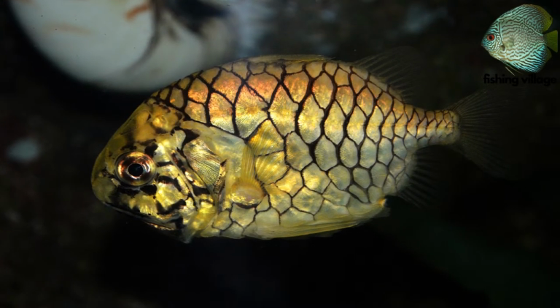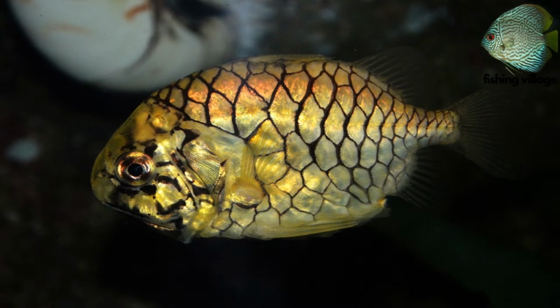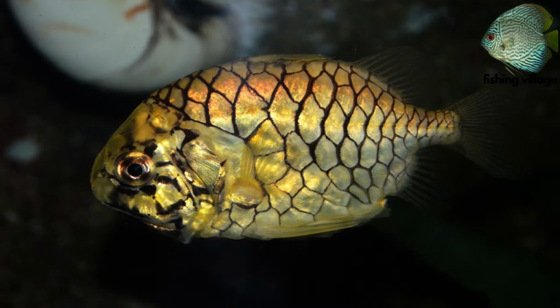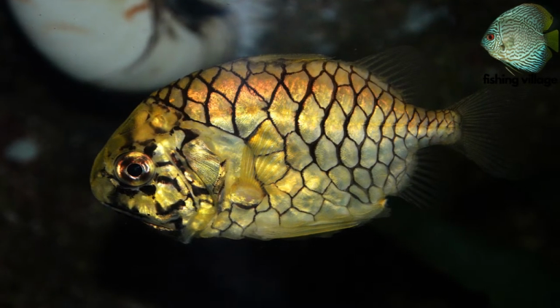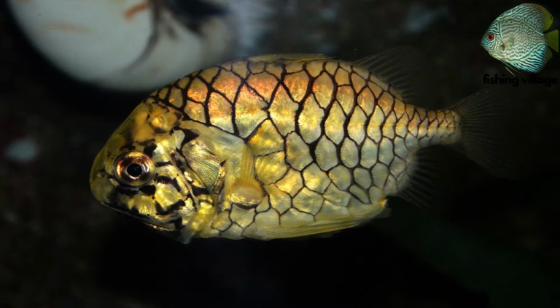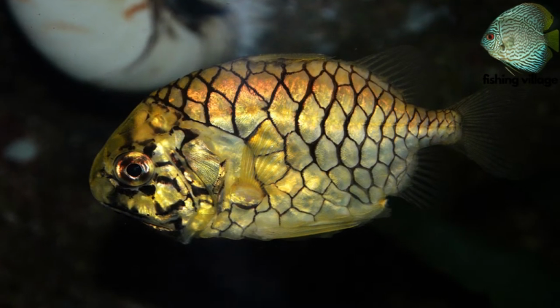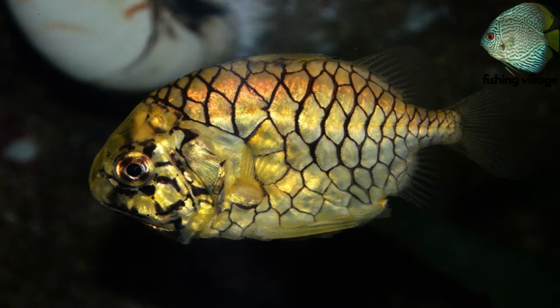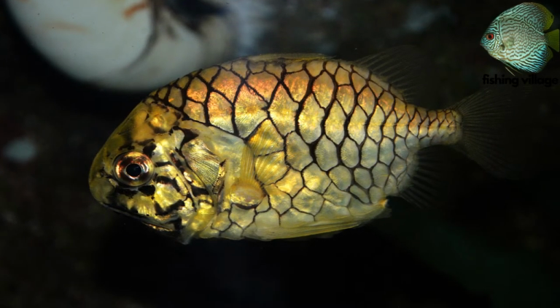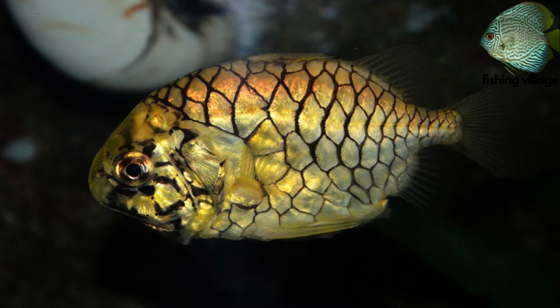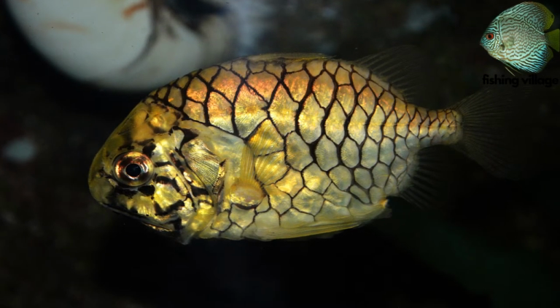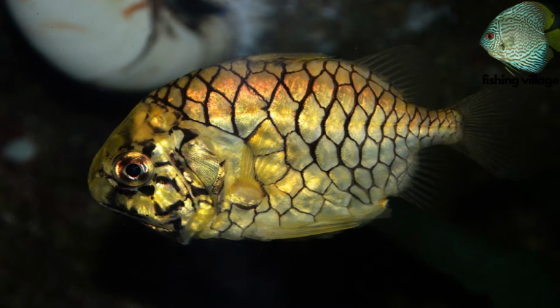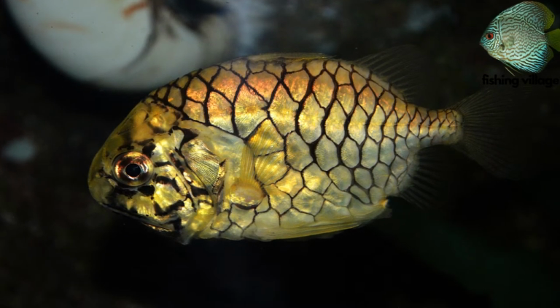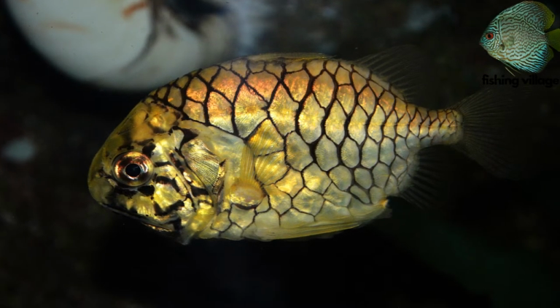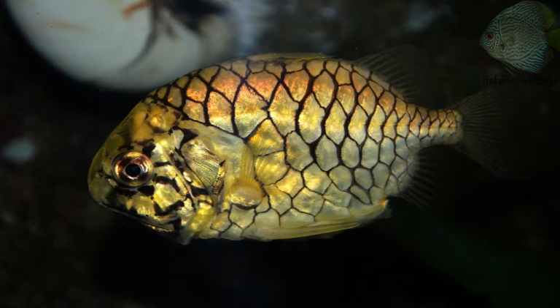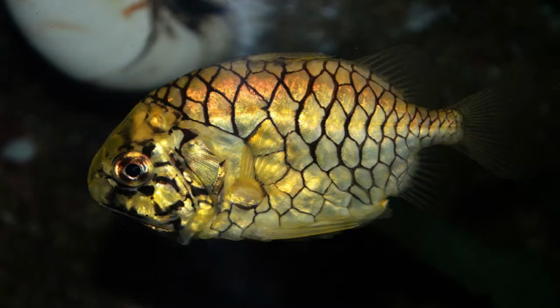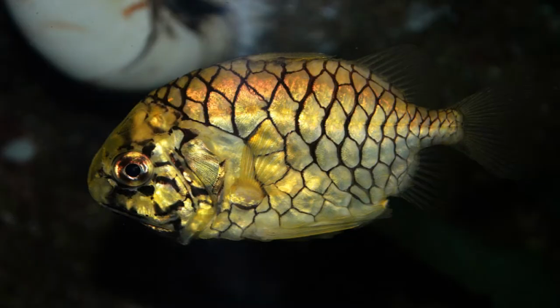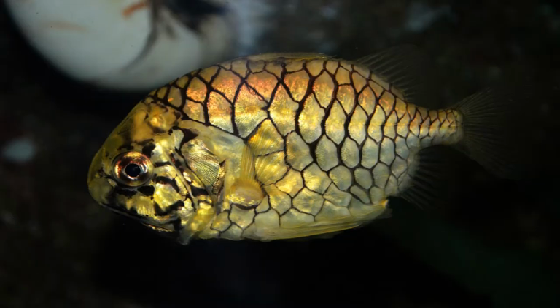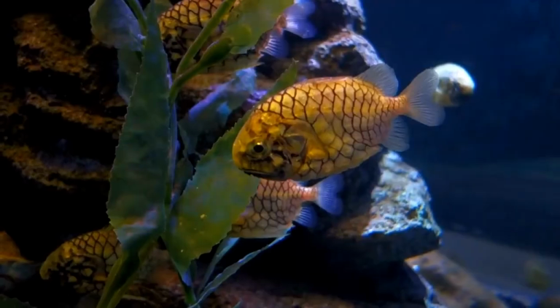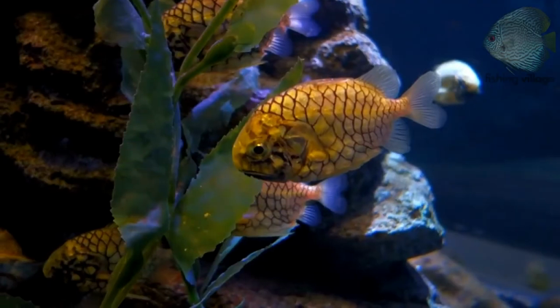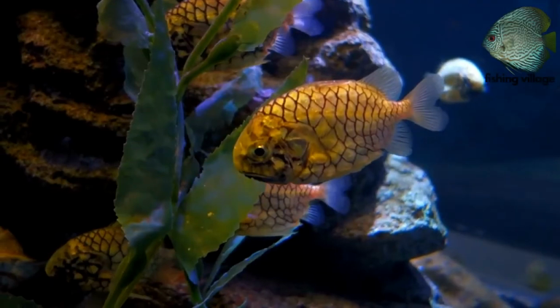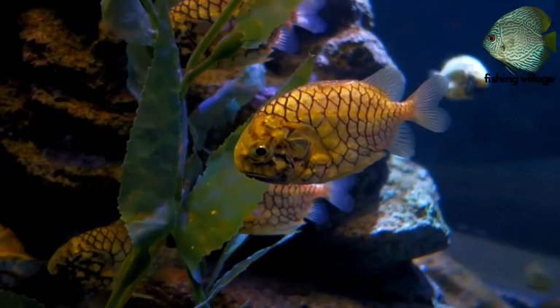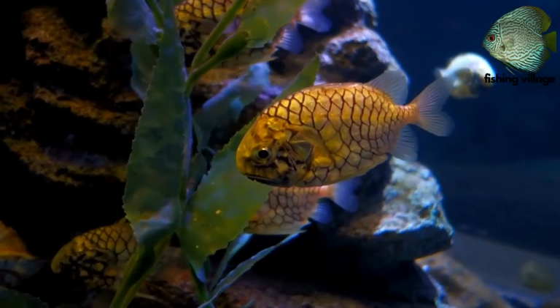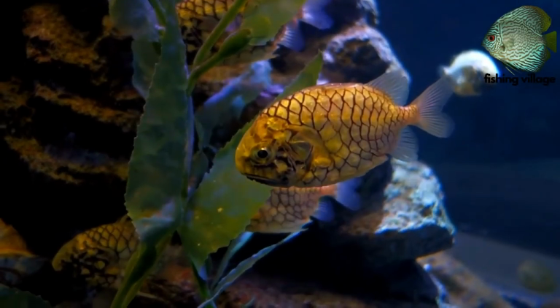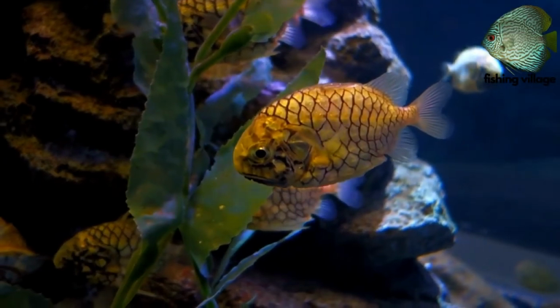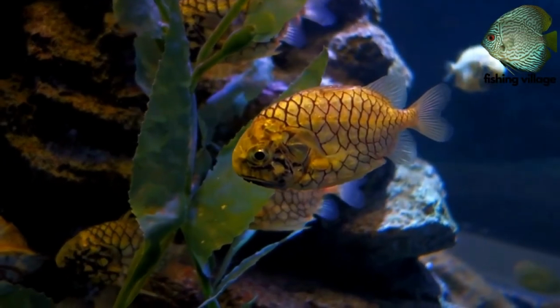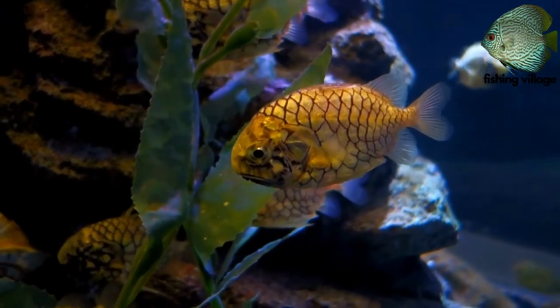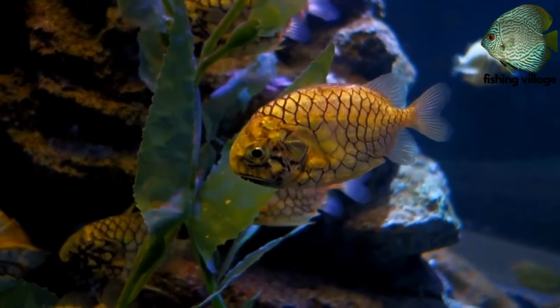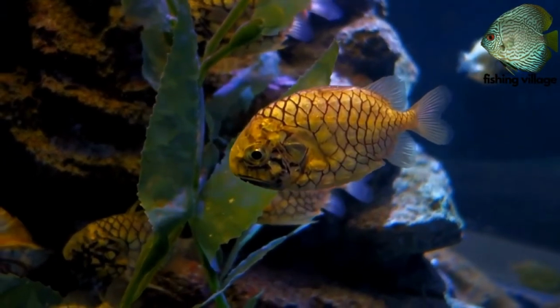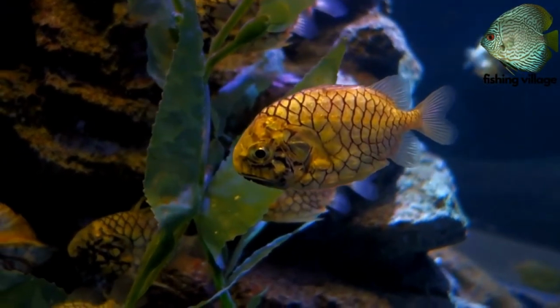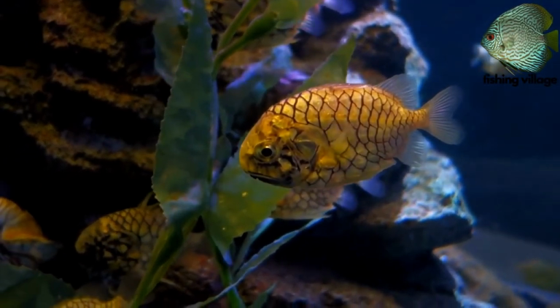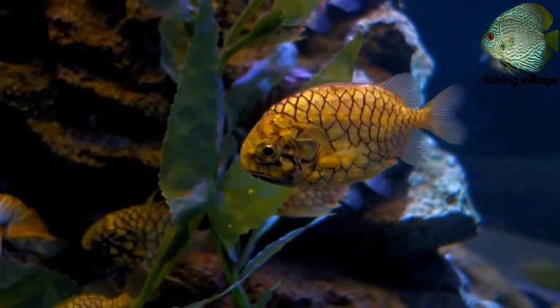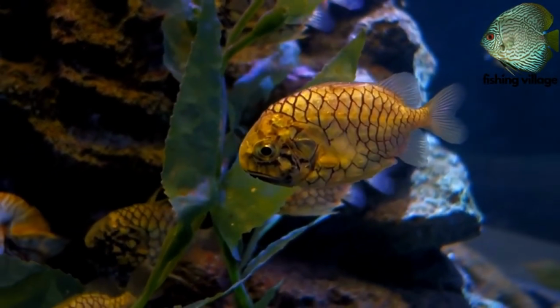Because of how it resembles a pineapple, the pineapple fish got its name.